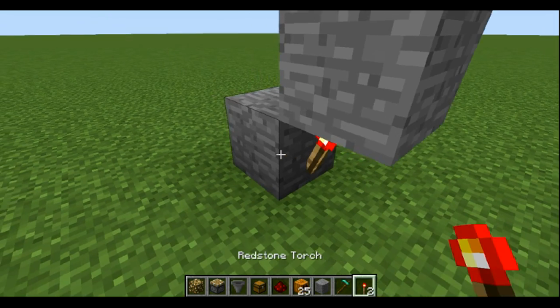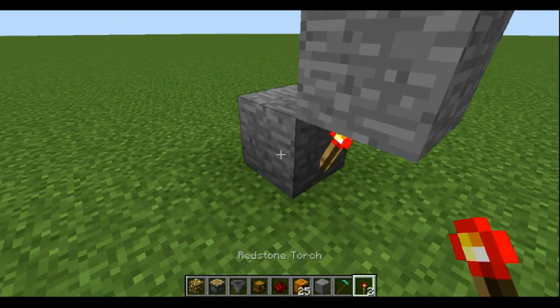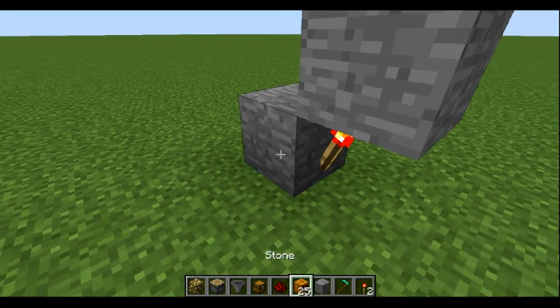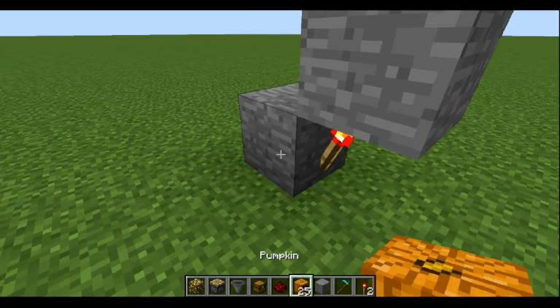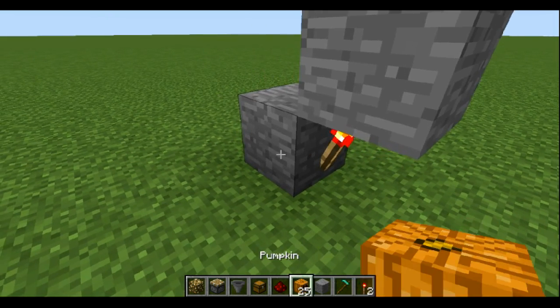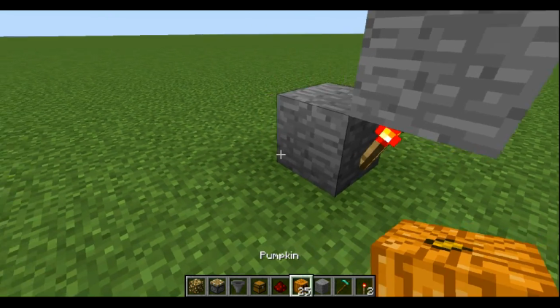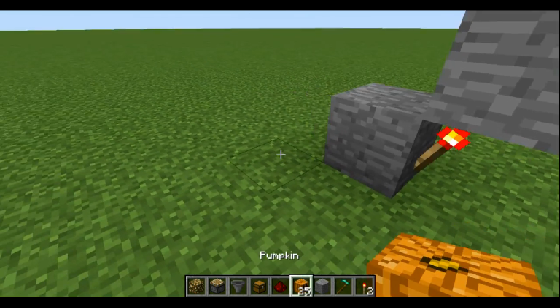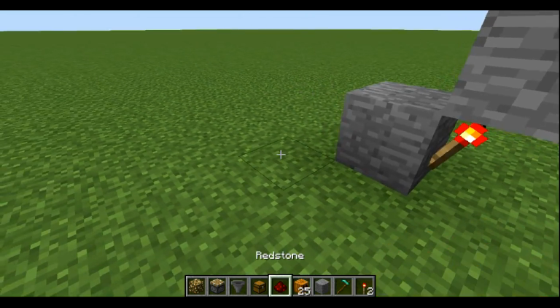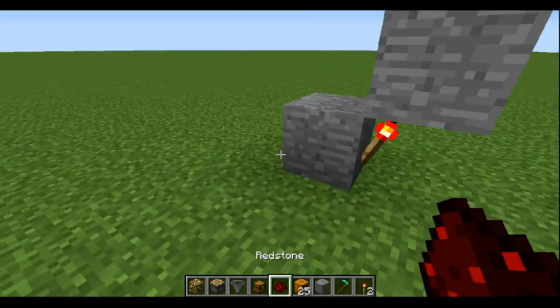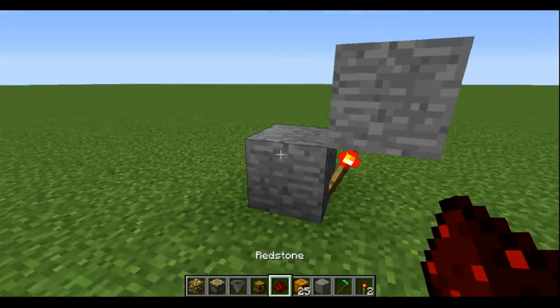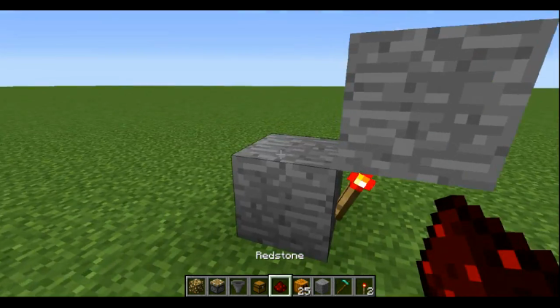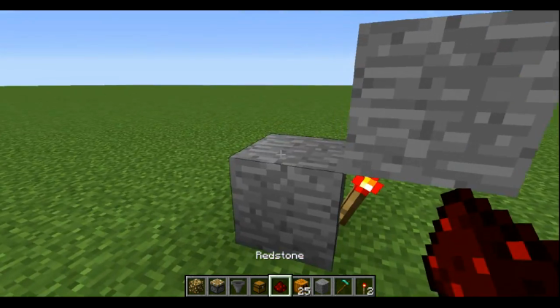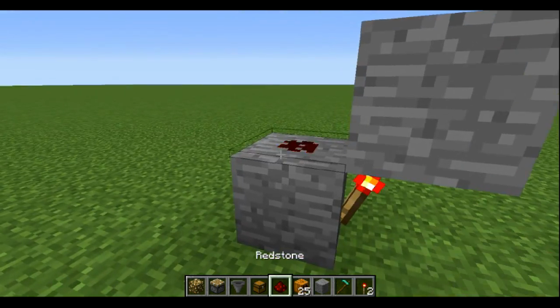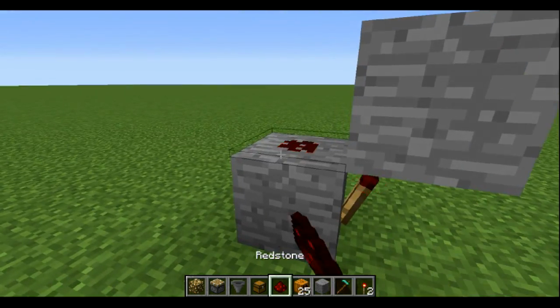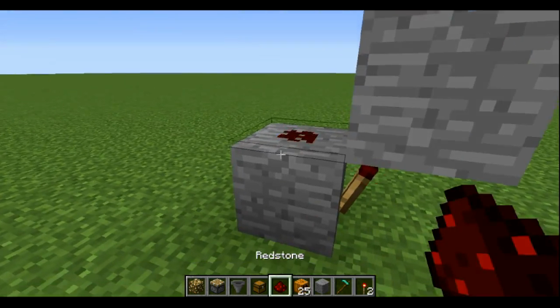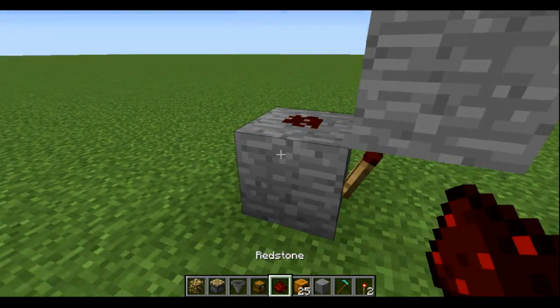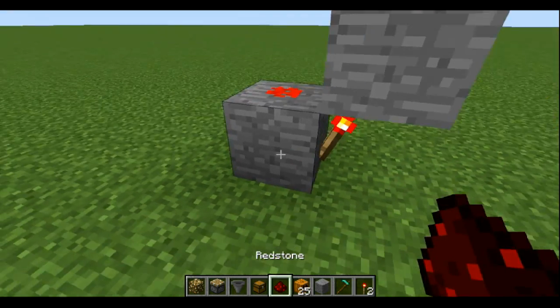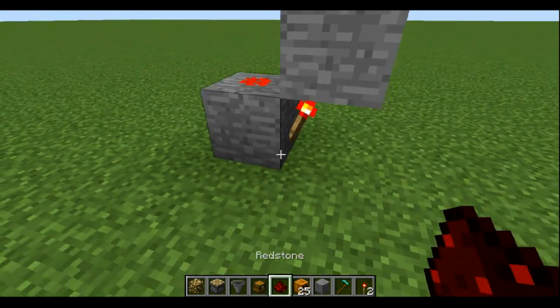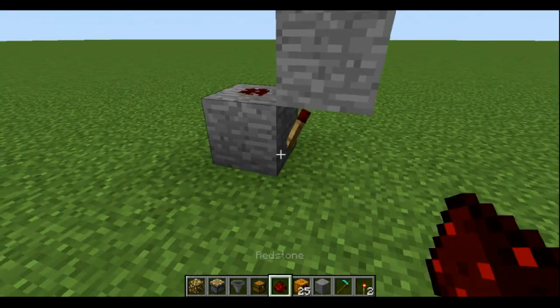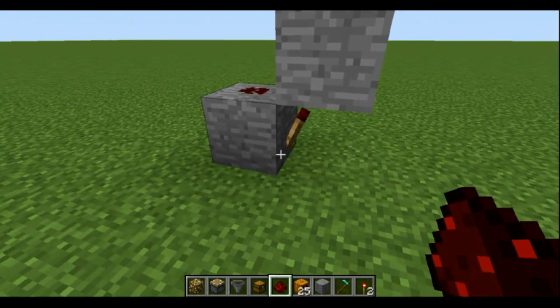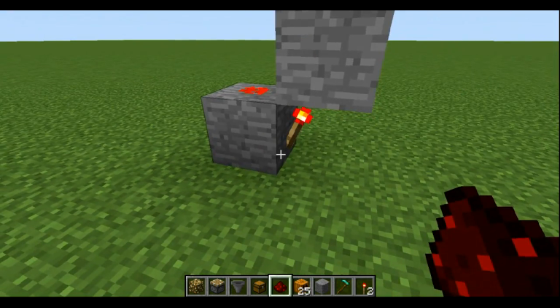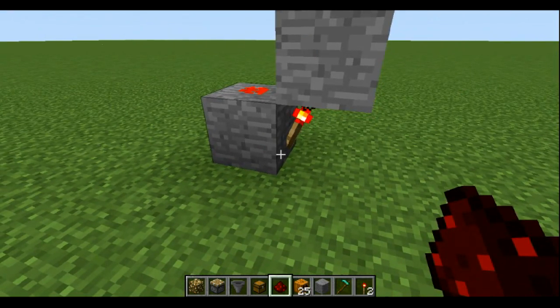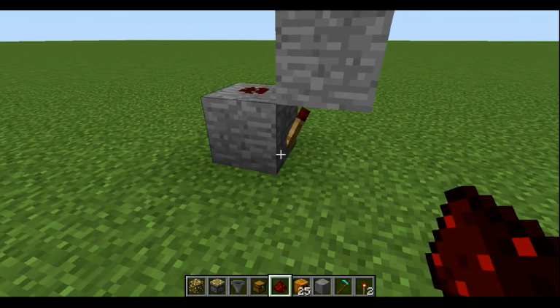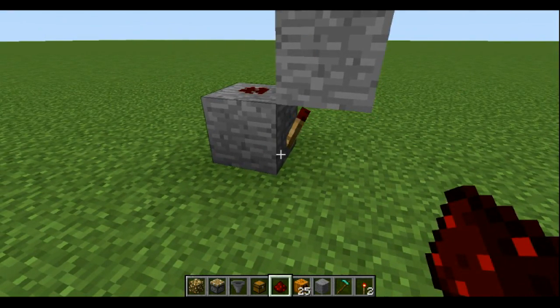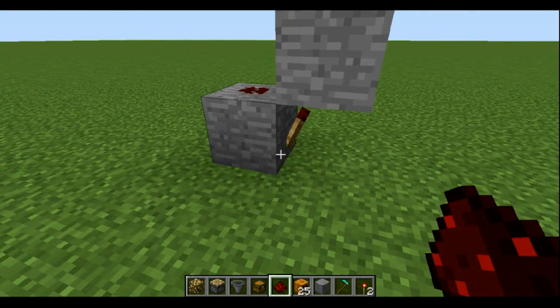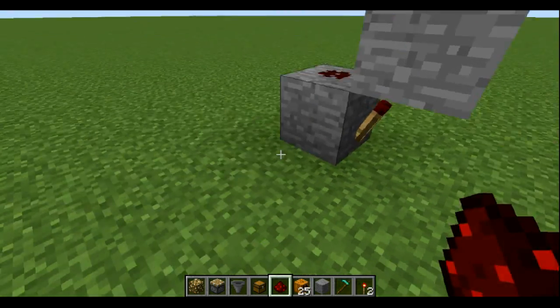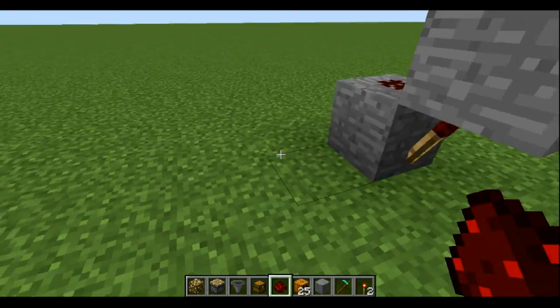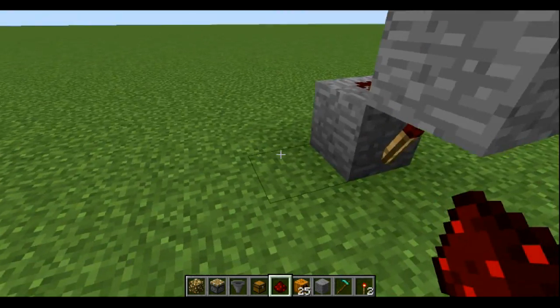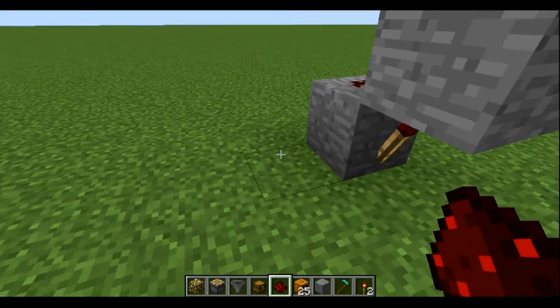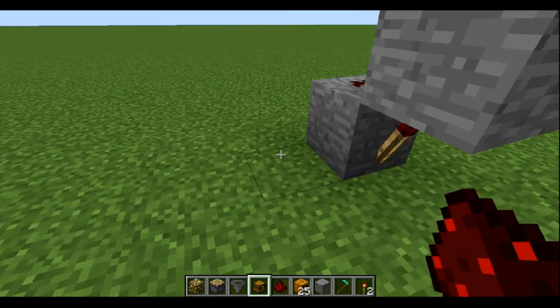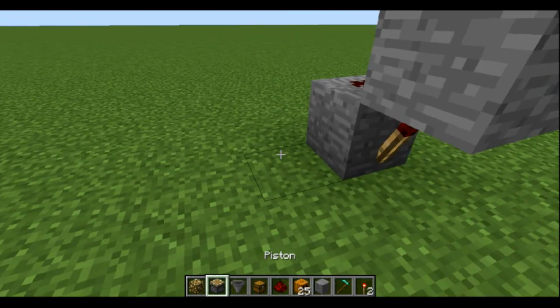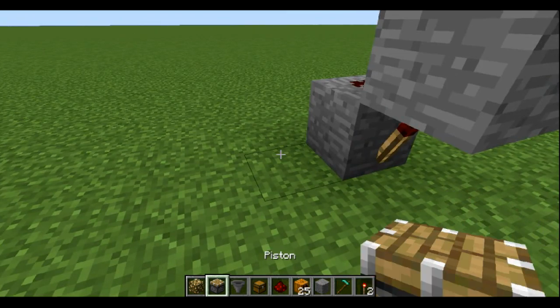Put a redstone torch there, put some redstone there, and the torch will then burn out.